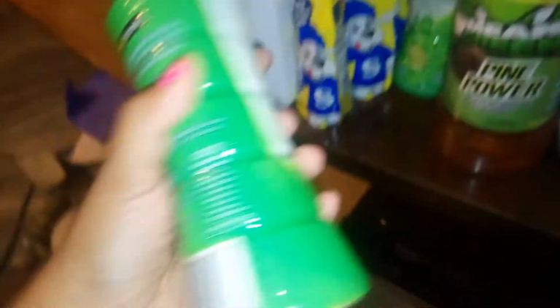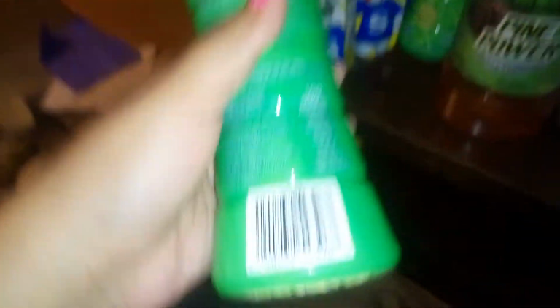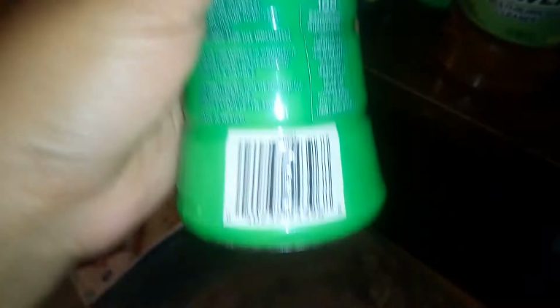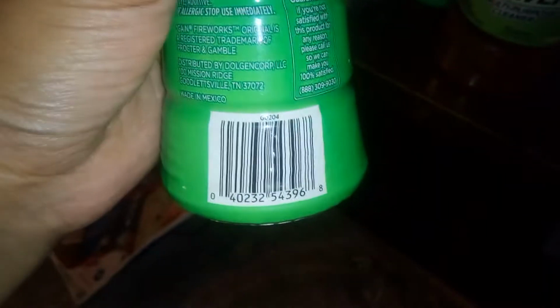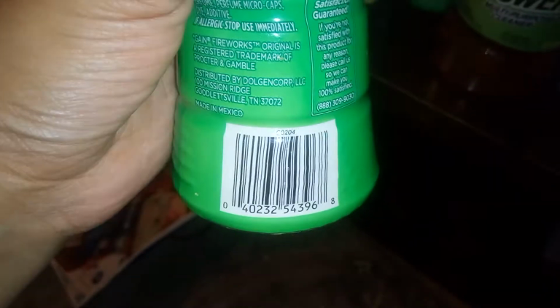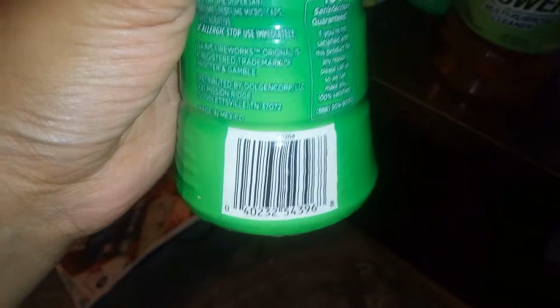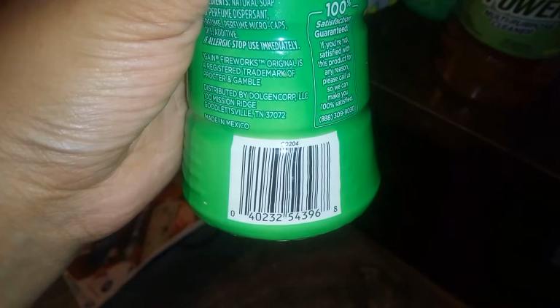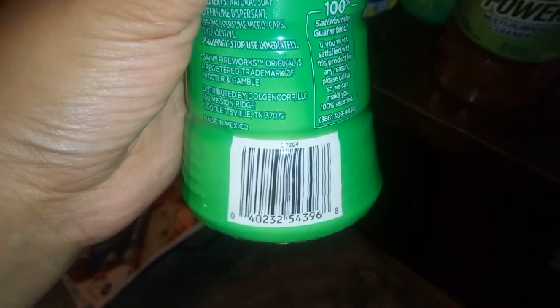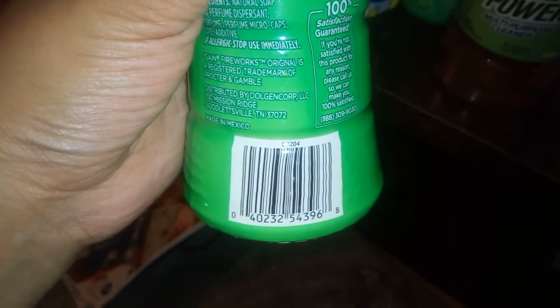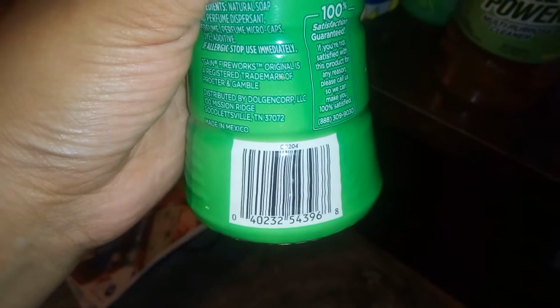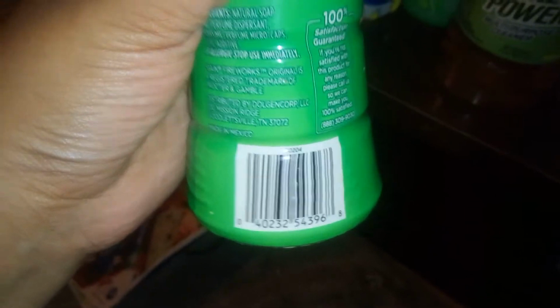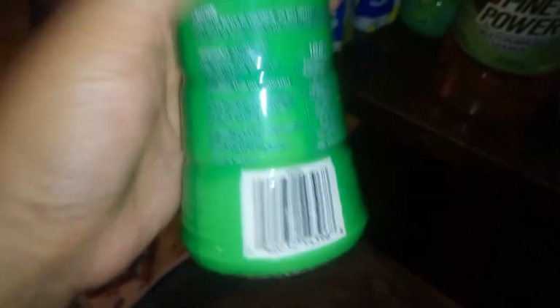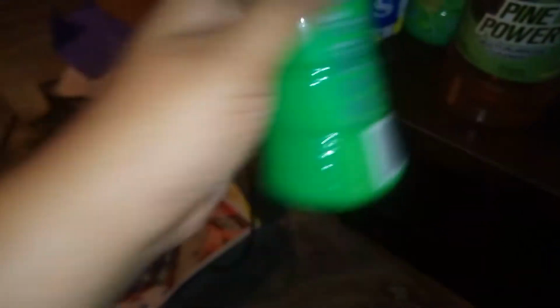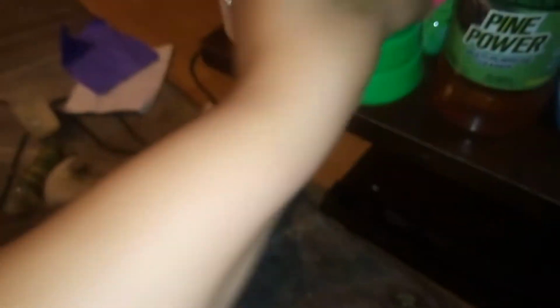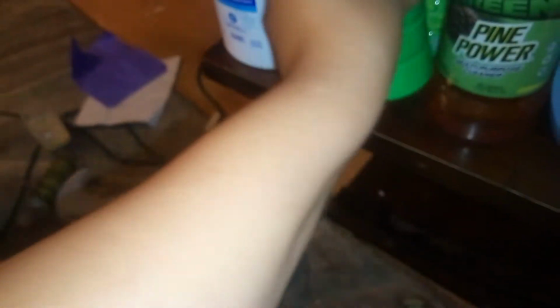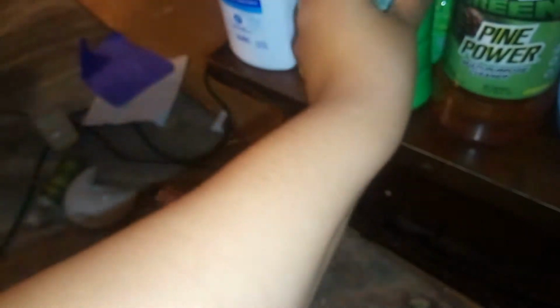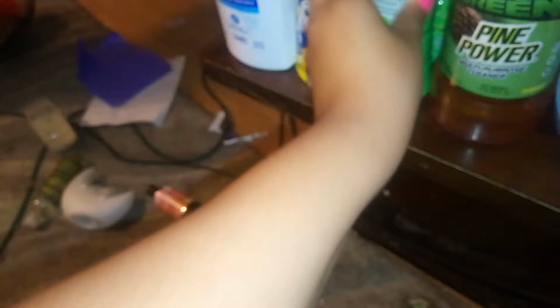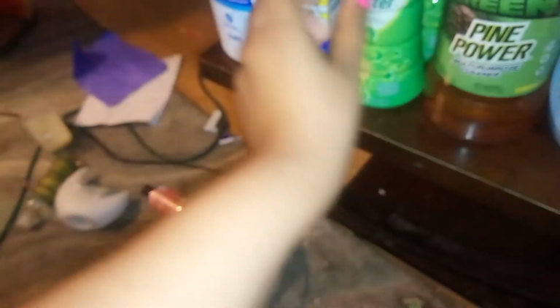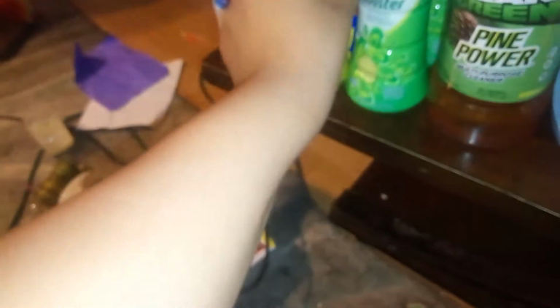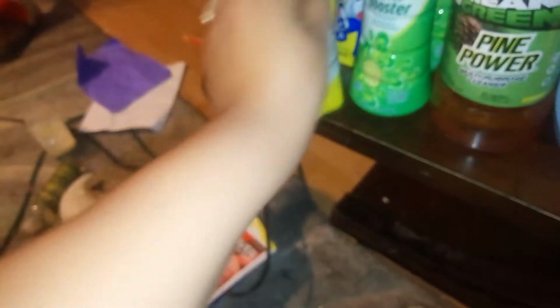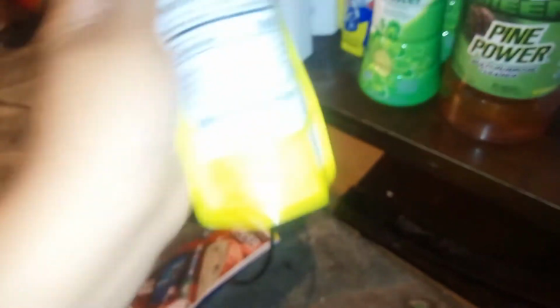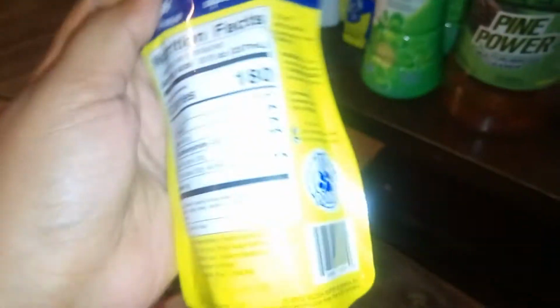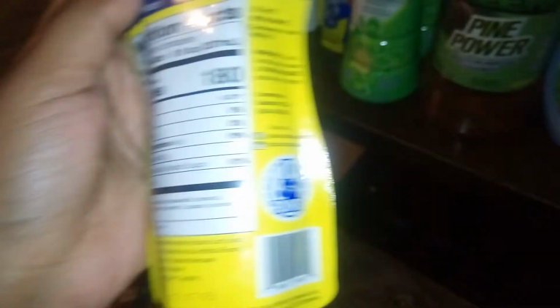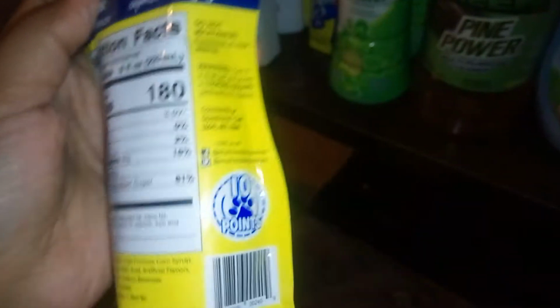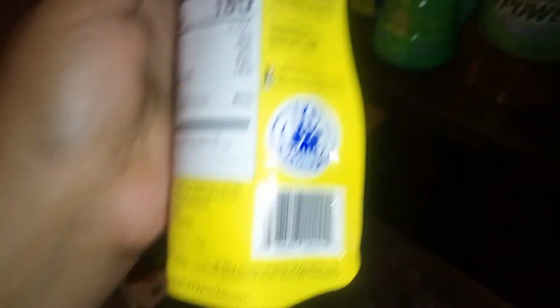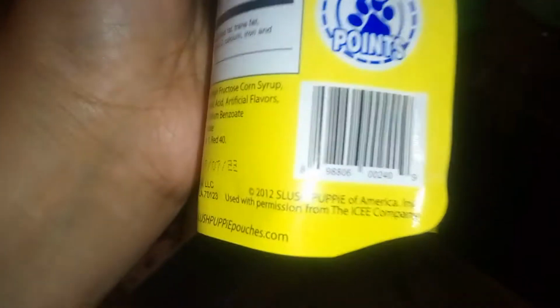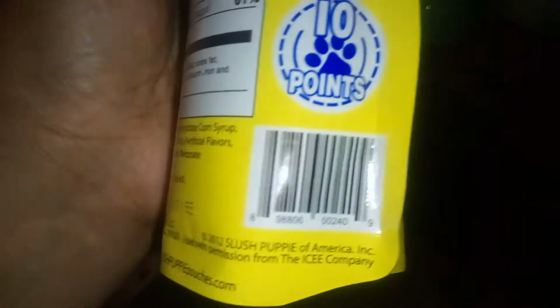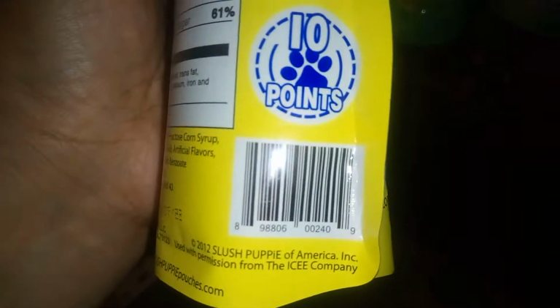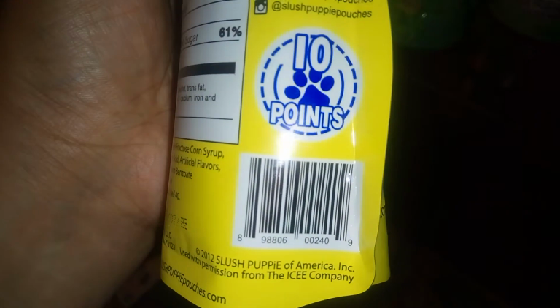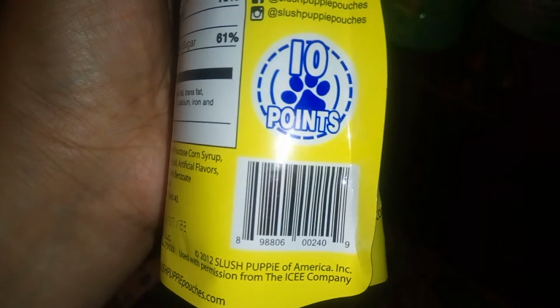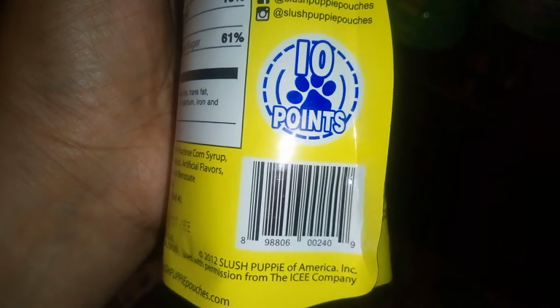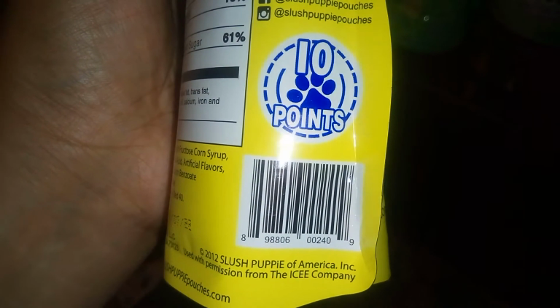Here's number two, and here's the barcode to the Slush Puppies.